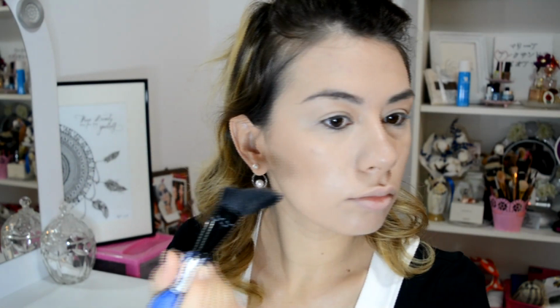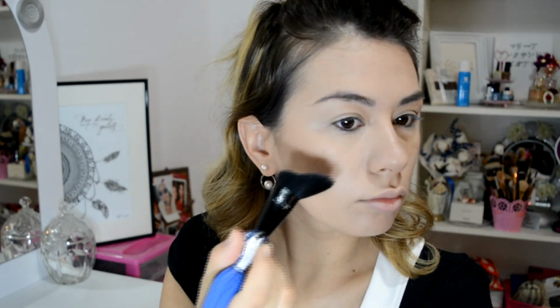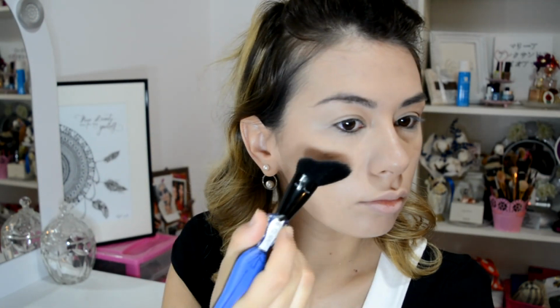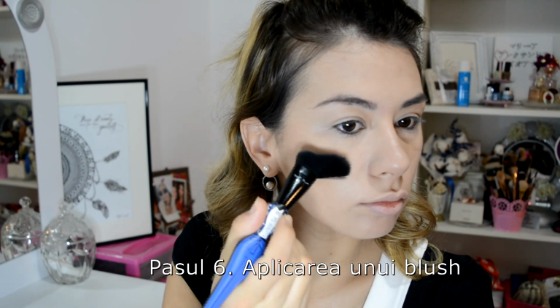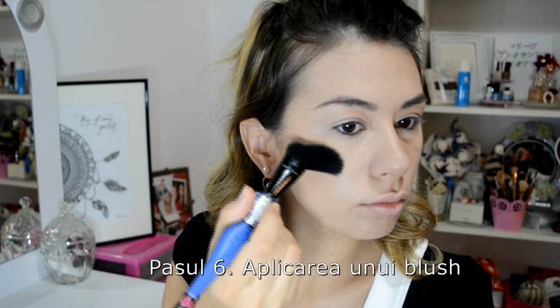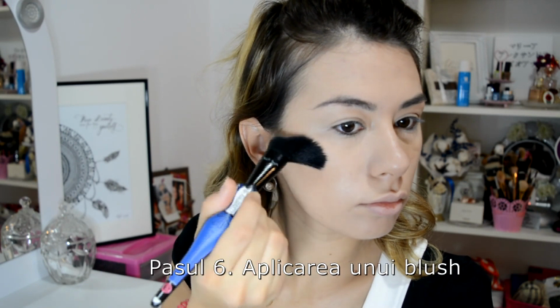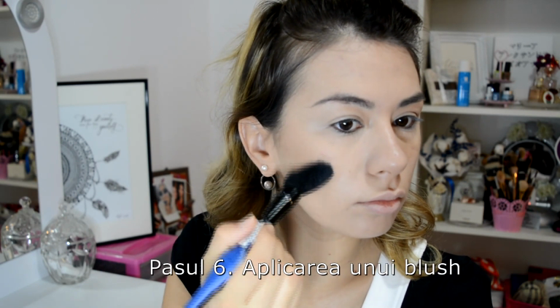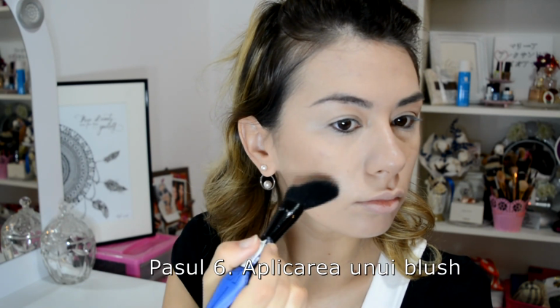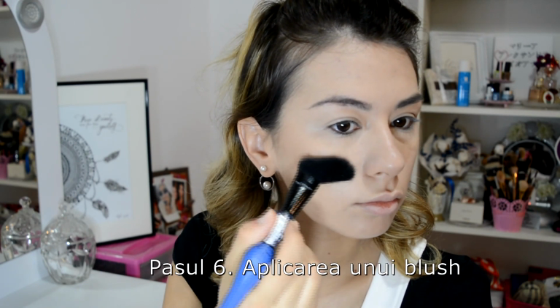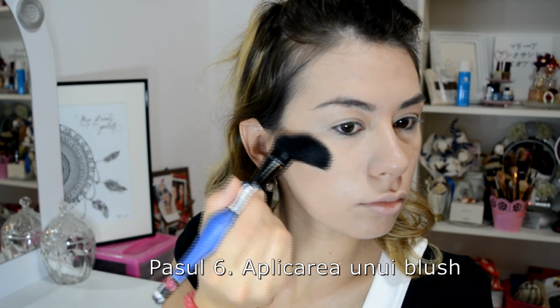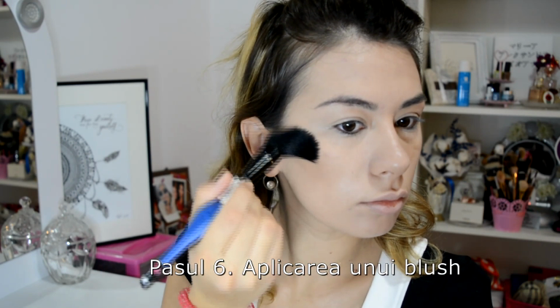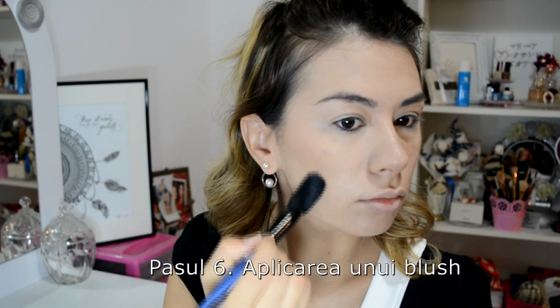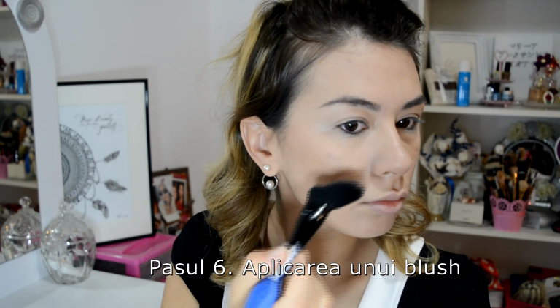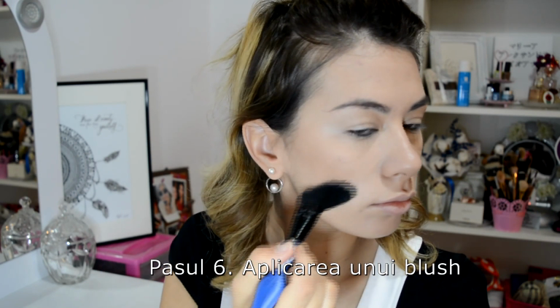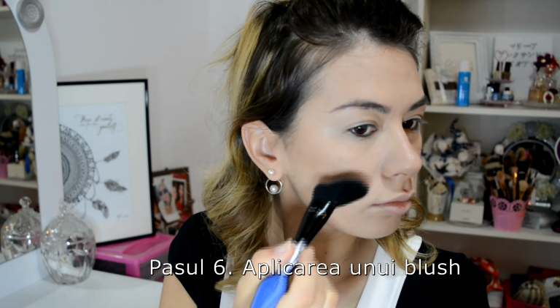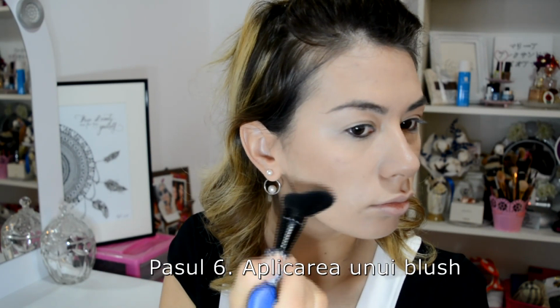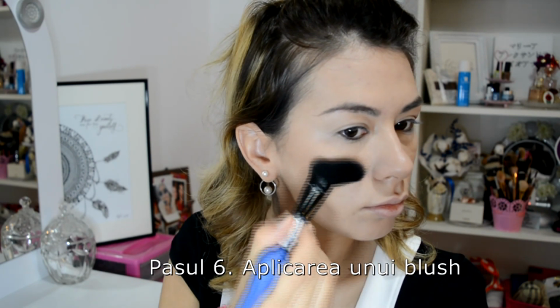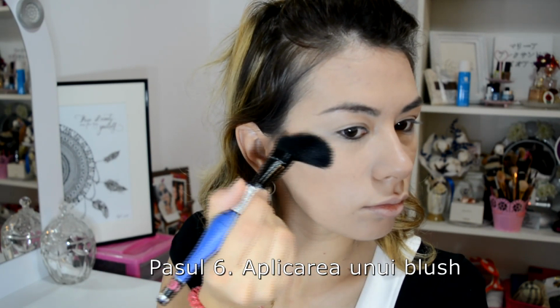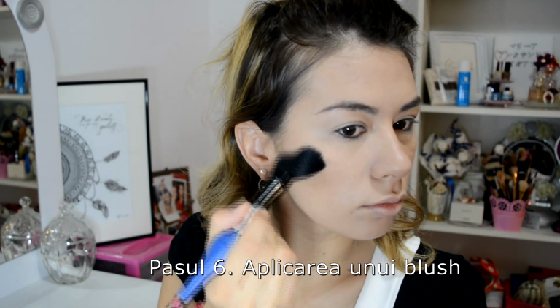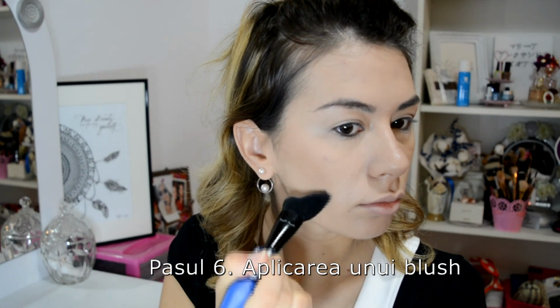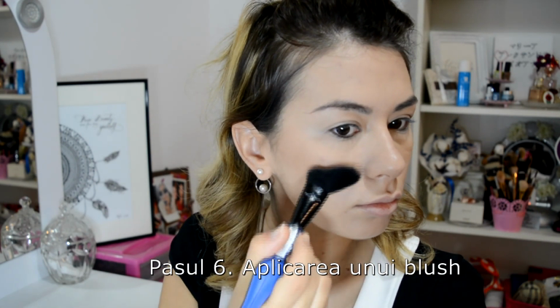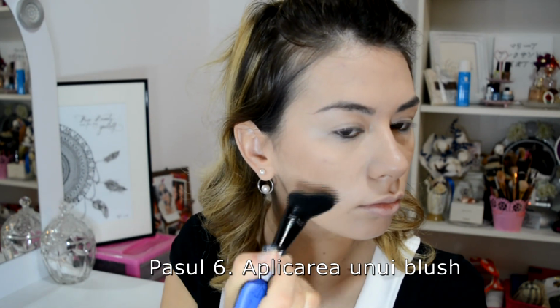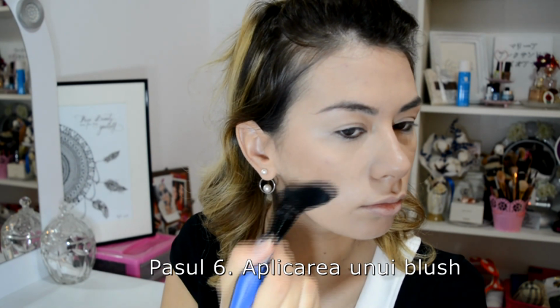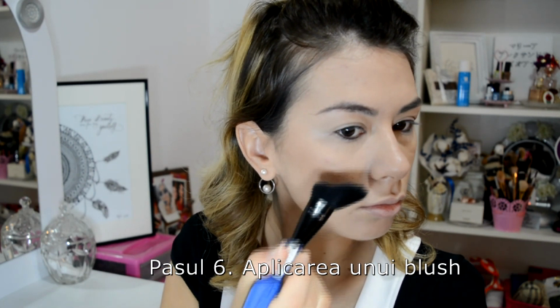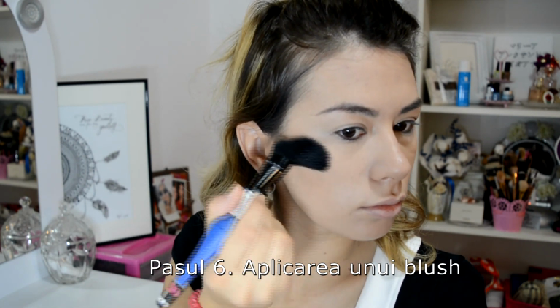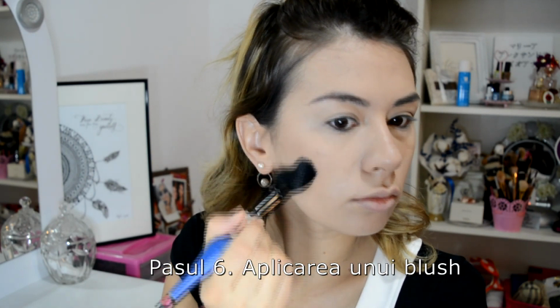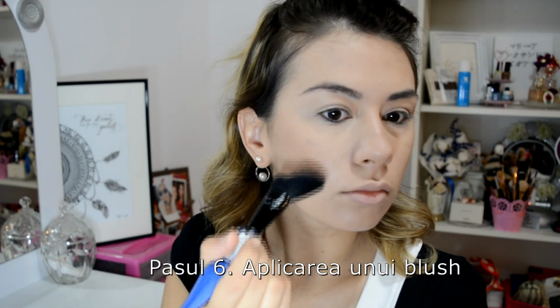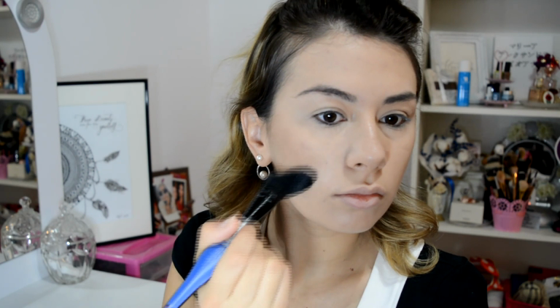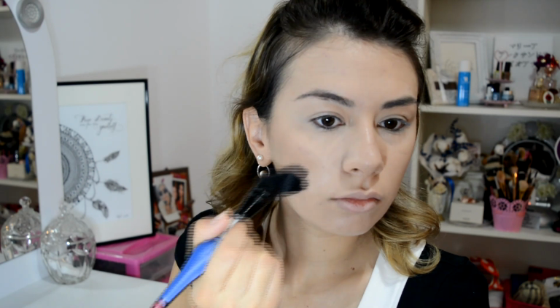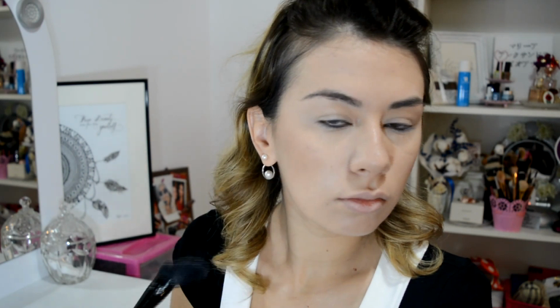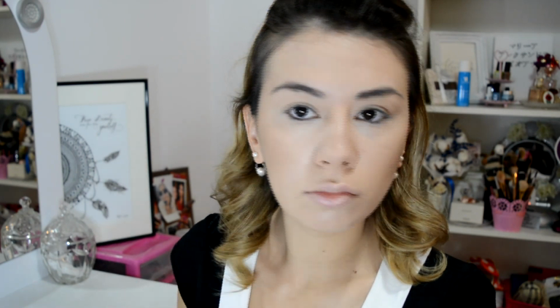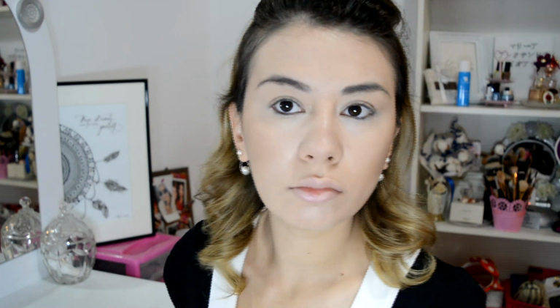And now I apply a blush in a movement that I'd like to trace a triangle shape on the cheek.